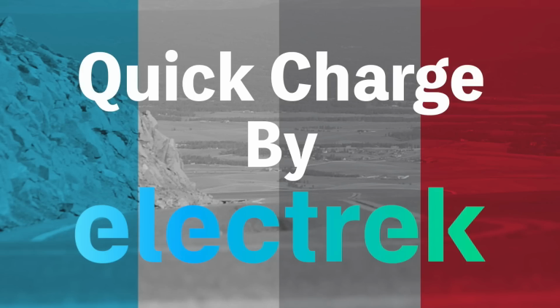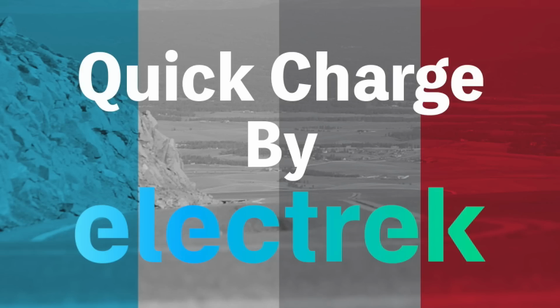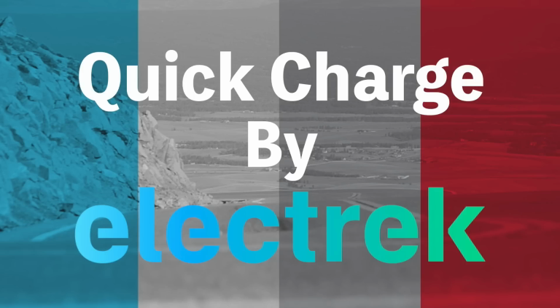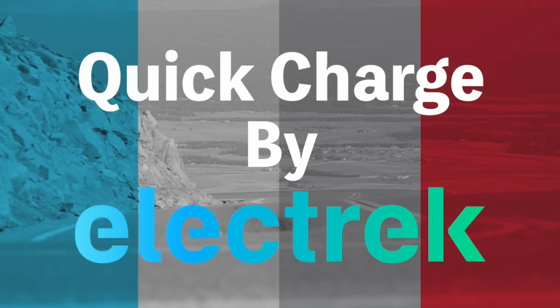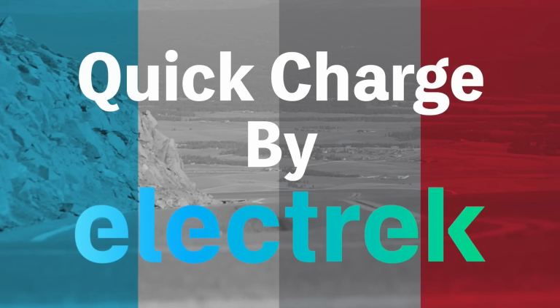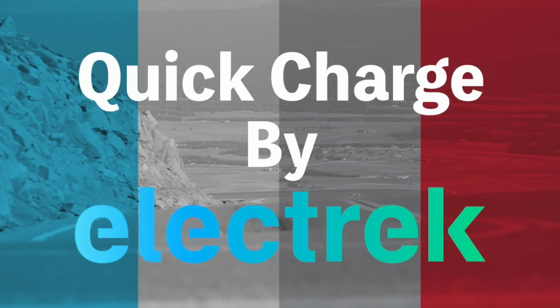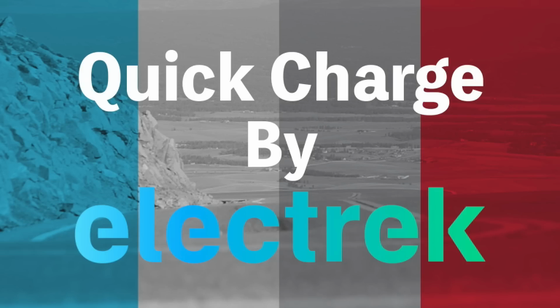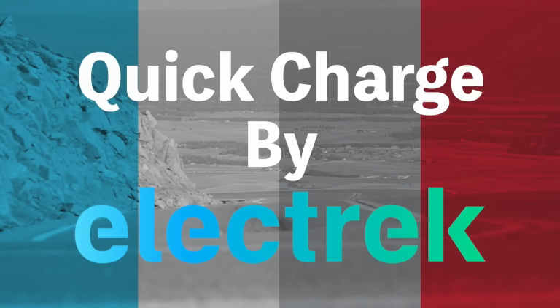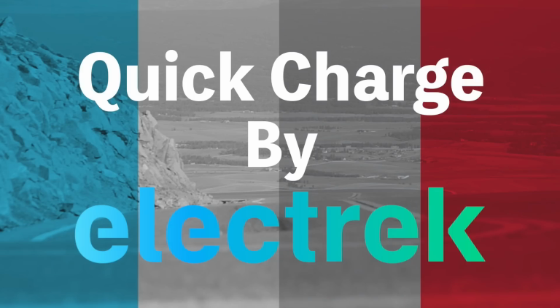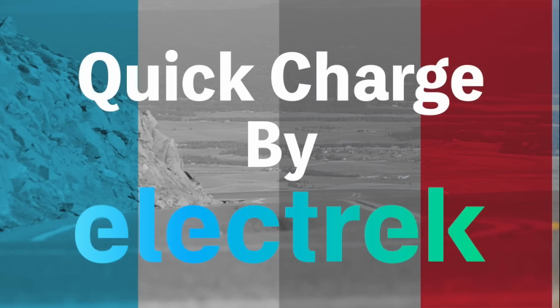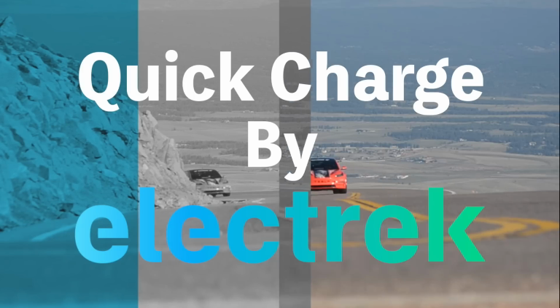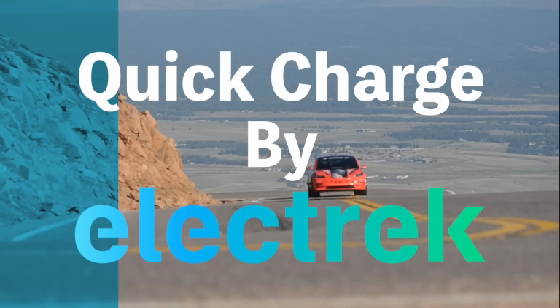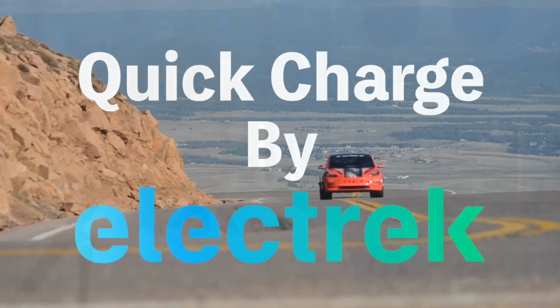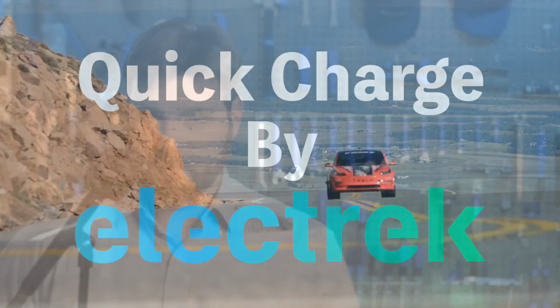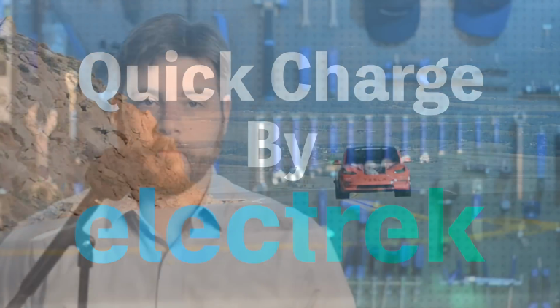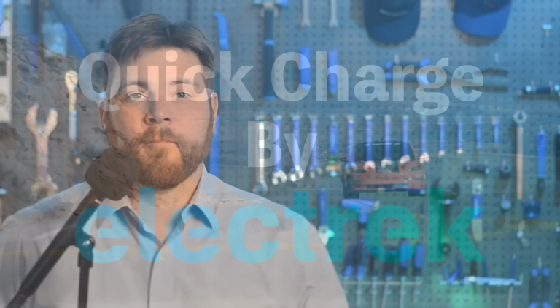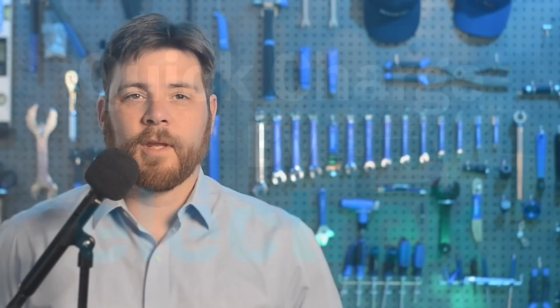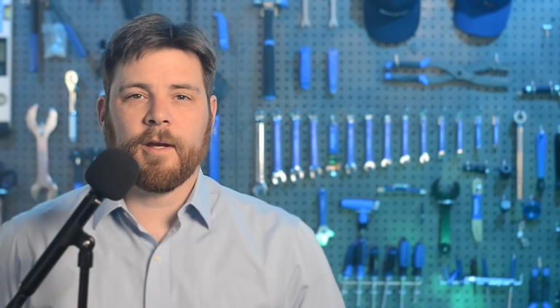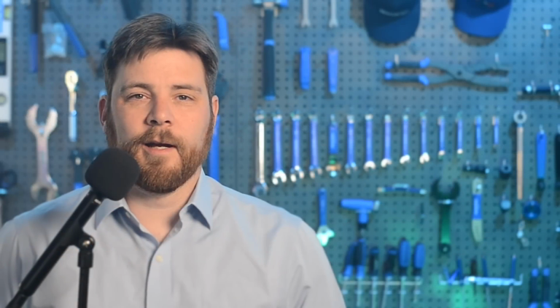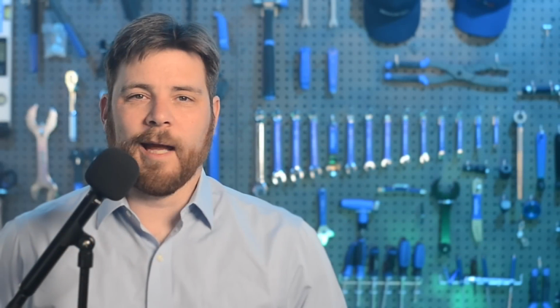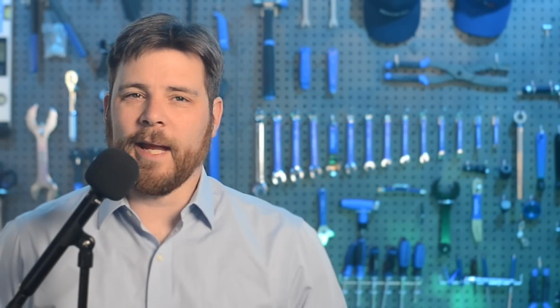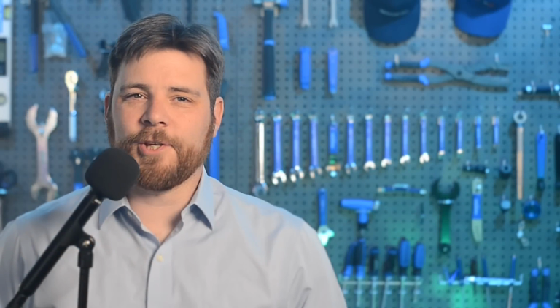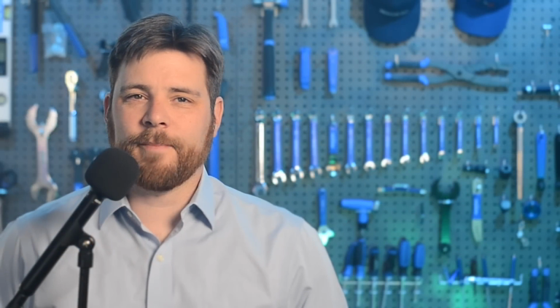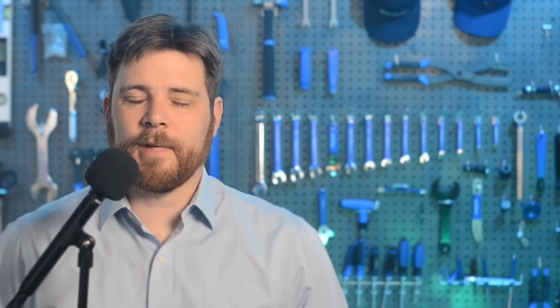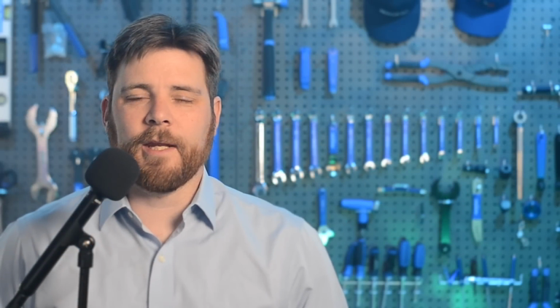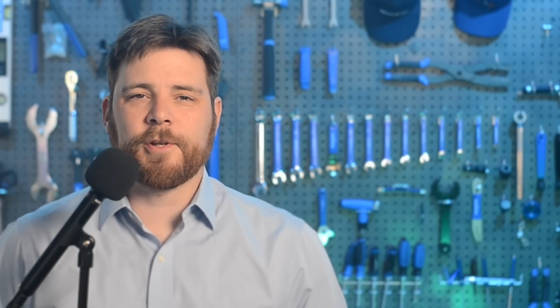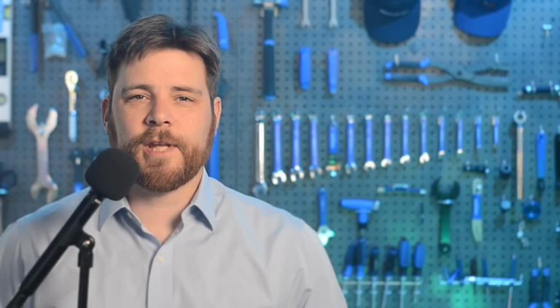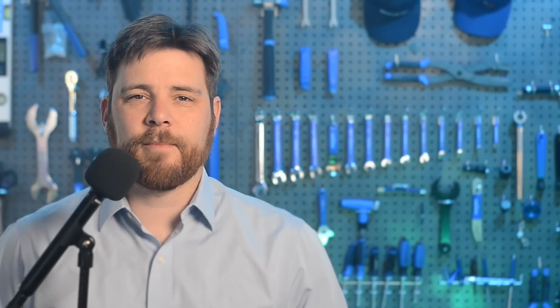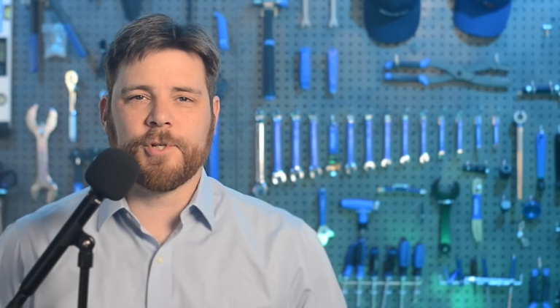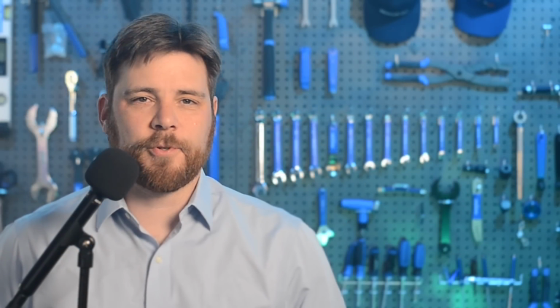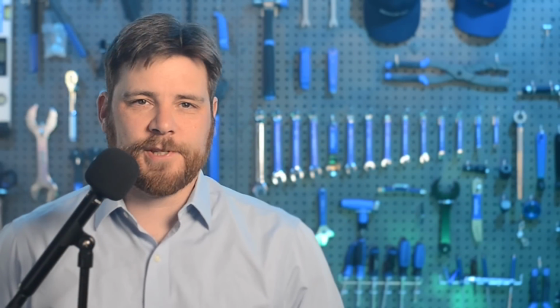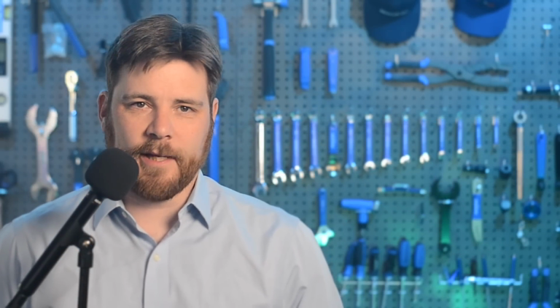Hello and welcome to Quick Charge. I'm Mikey G, and it's Thursday, June 22nd.